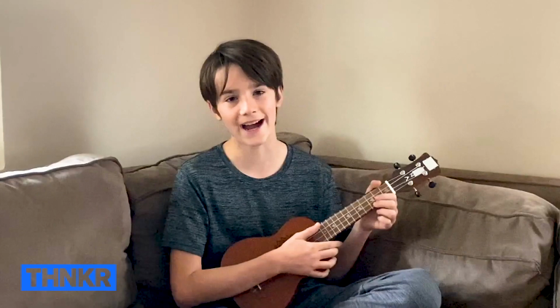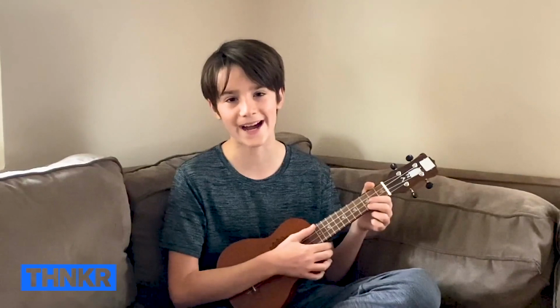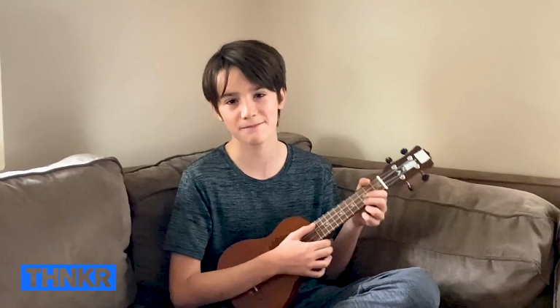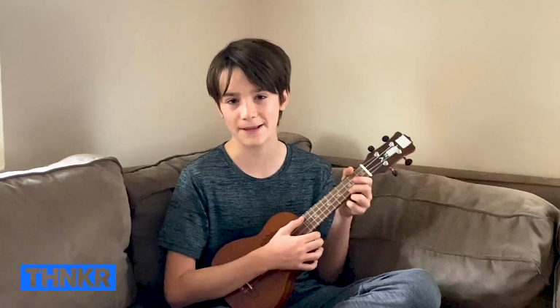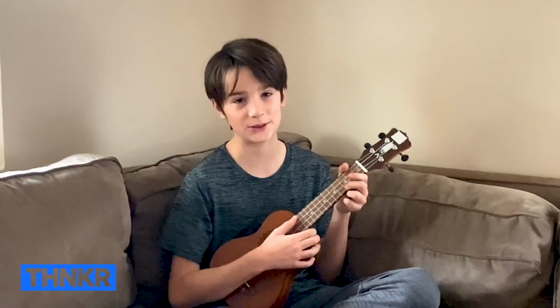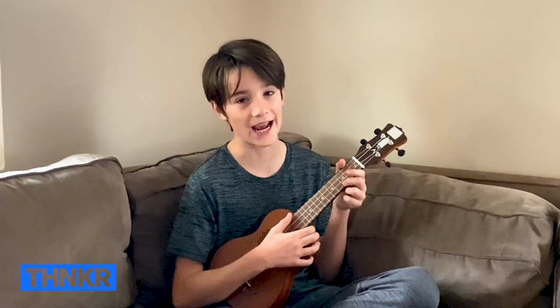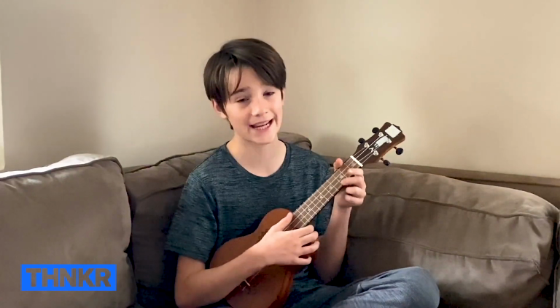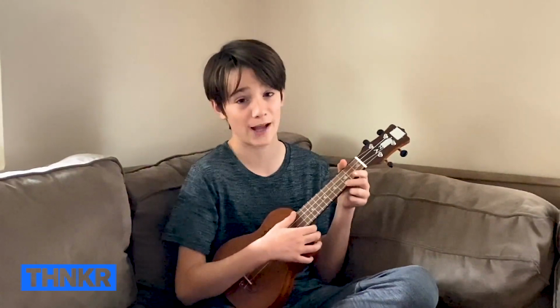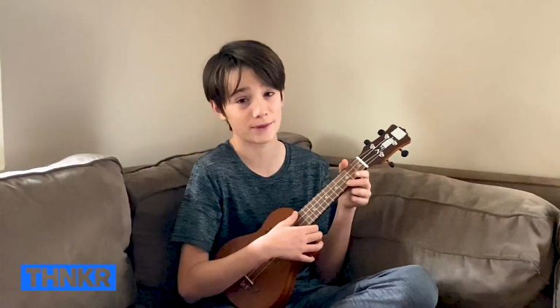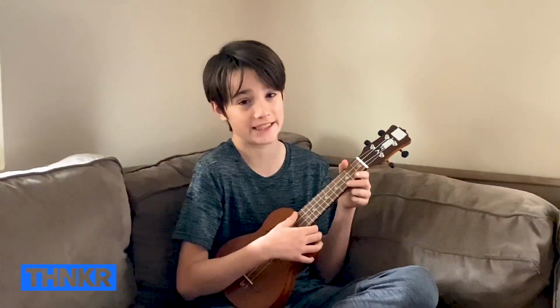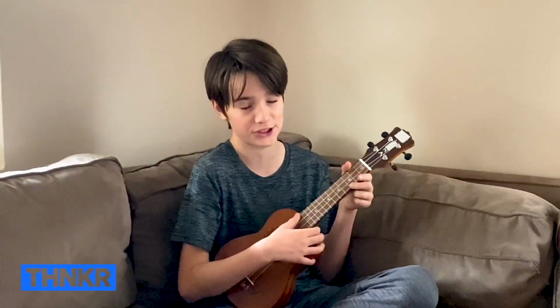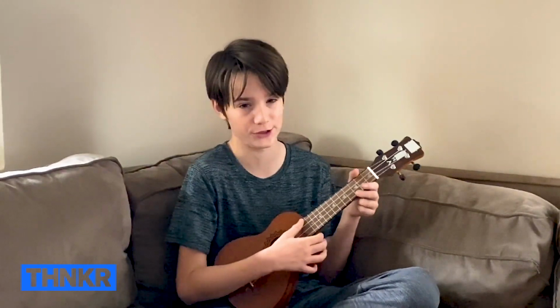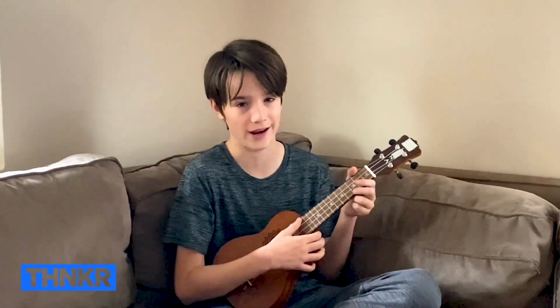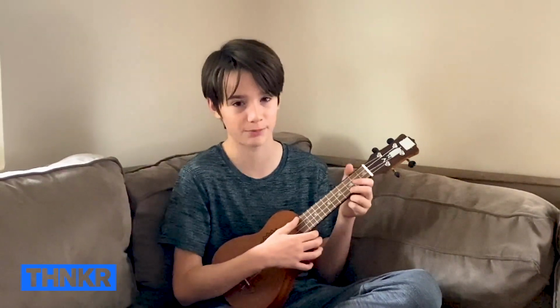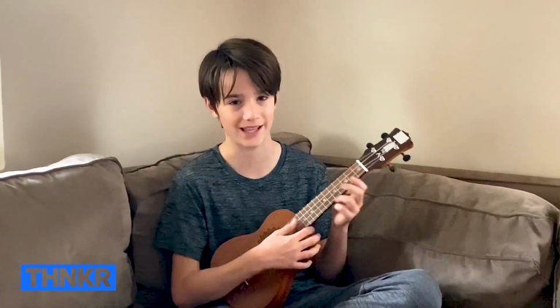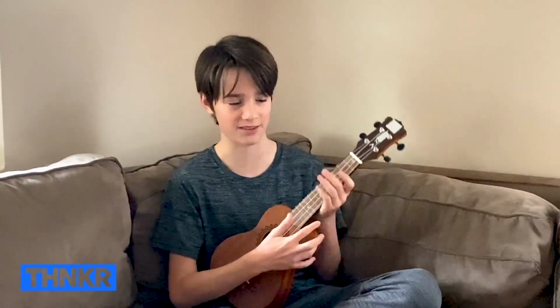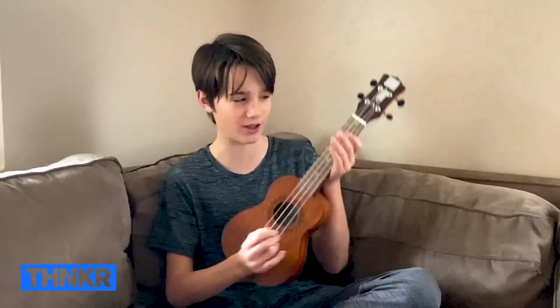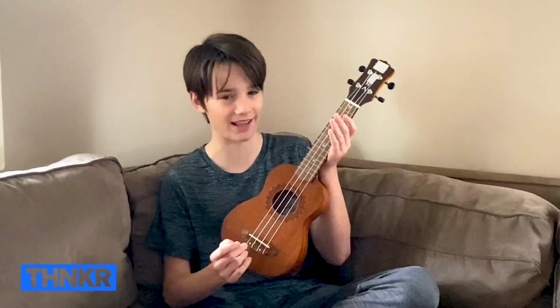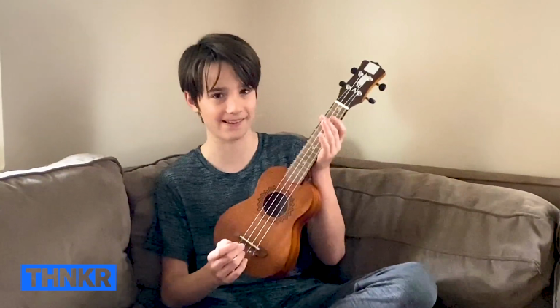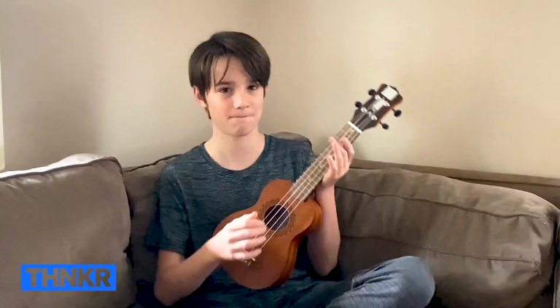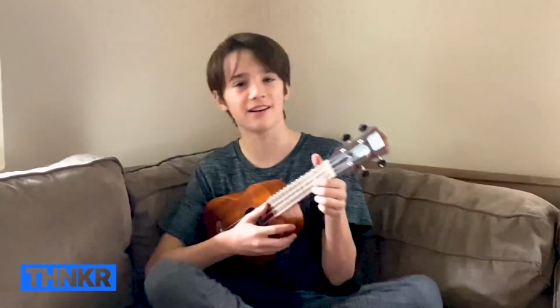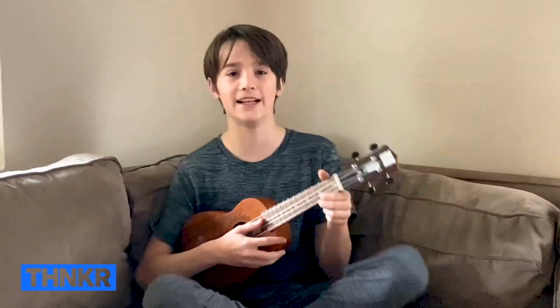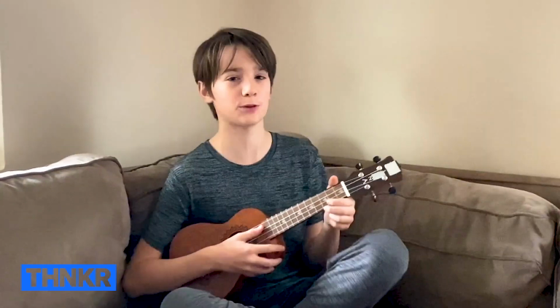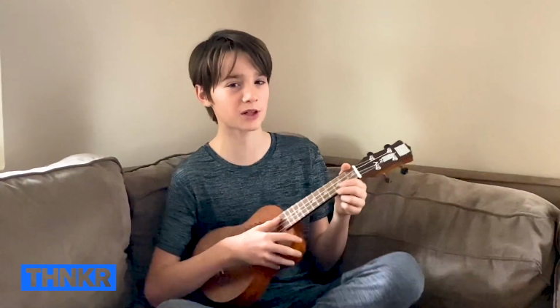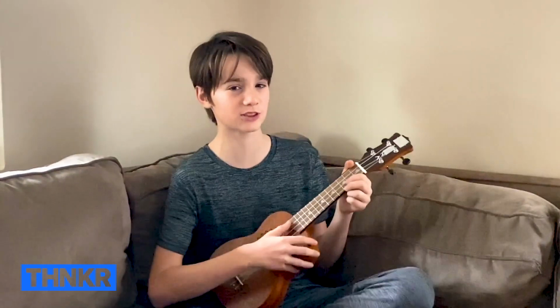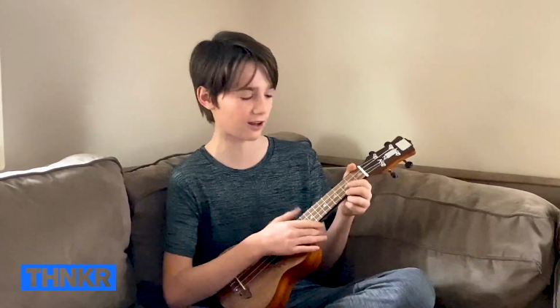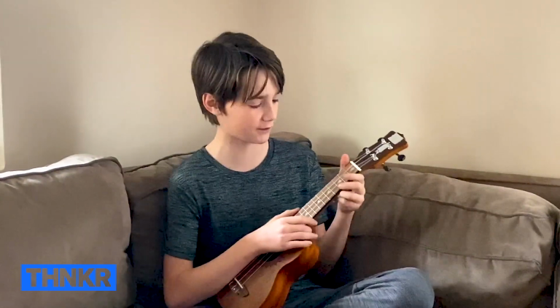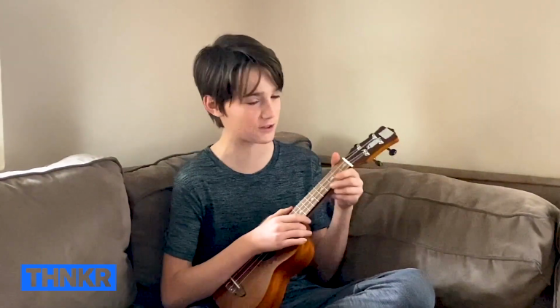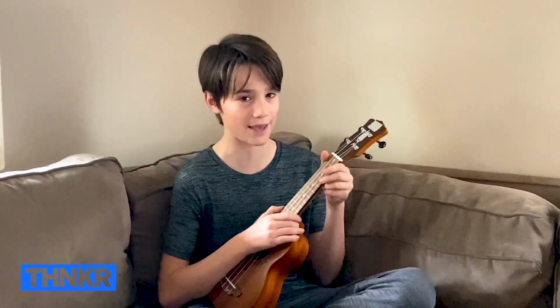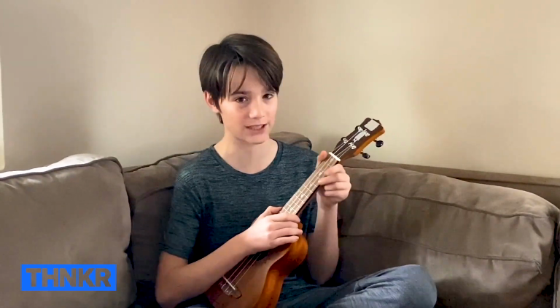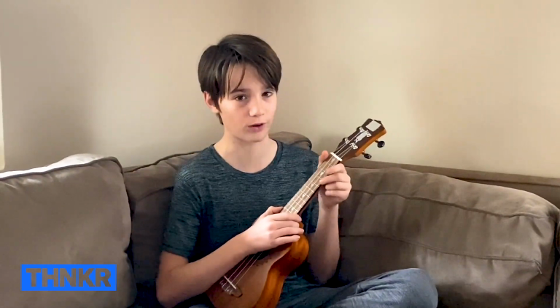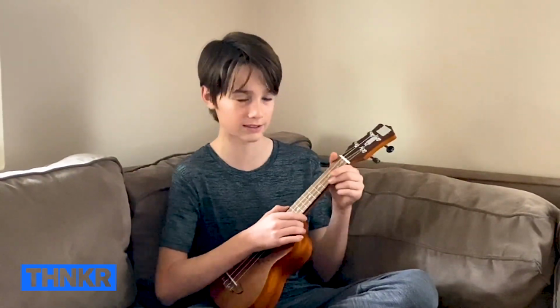Hi, my name is Jack and I will be teaching you how to play the ukulele. So we're going to start off with a few basic chords.